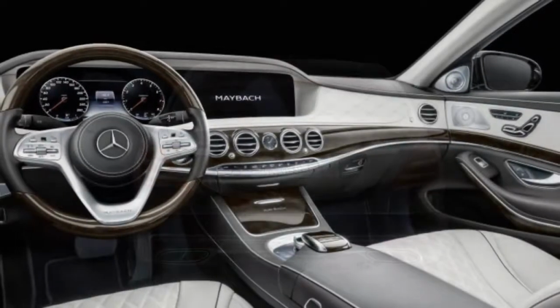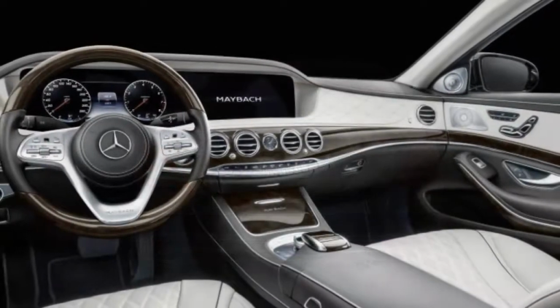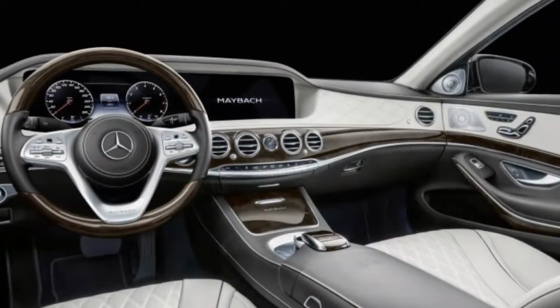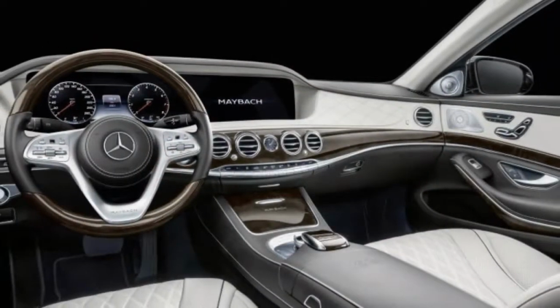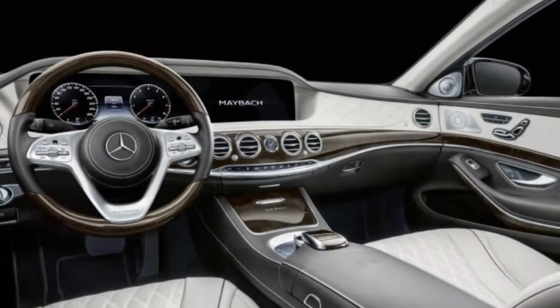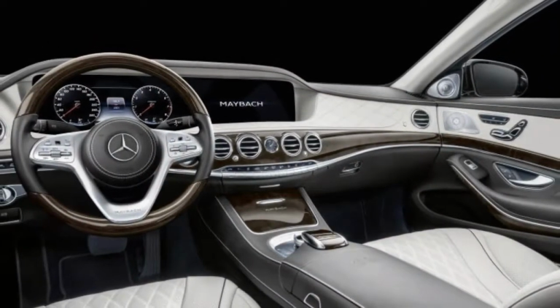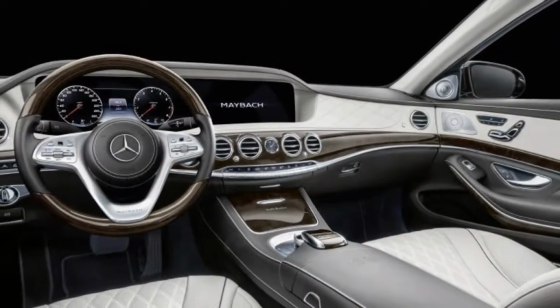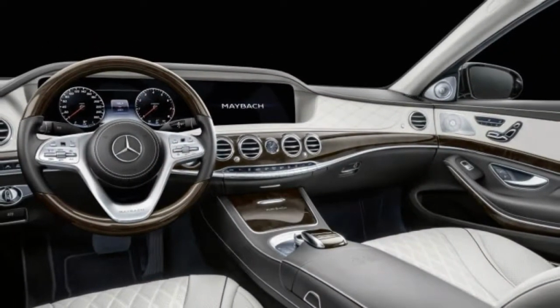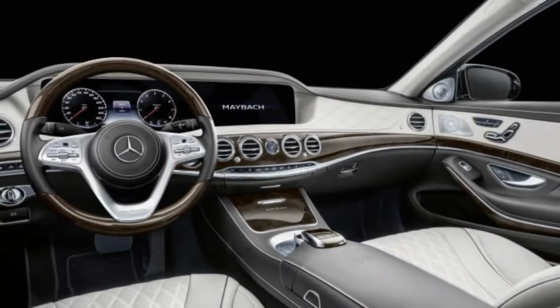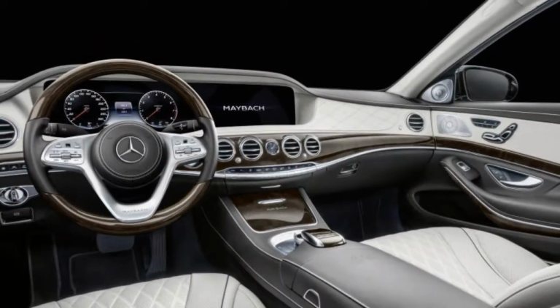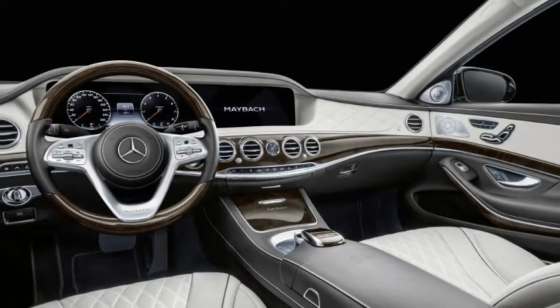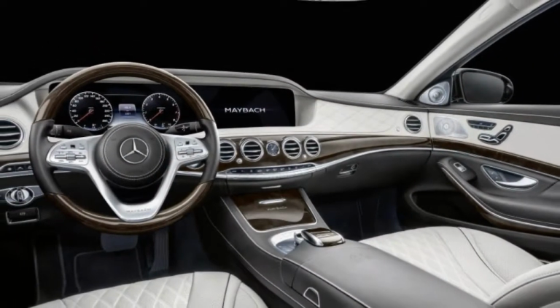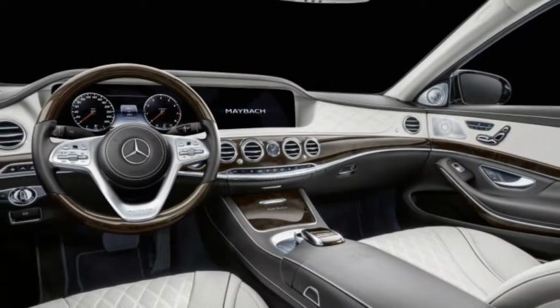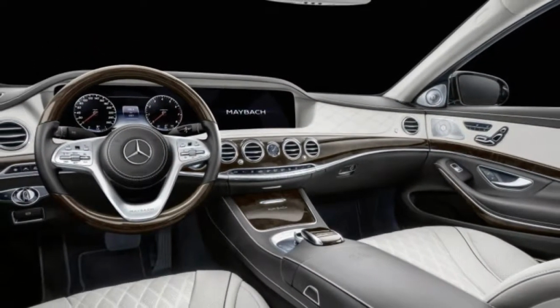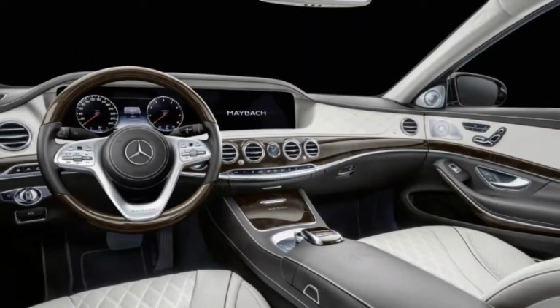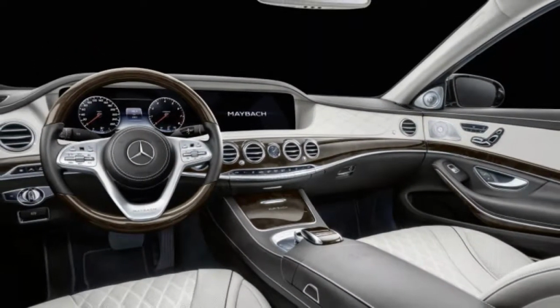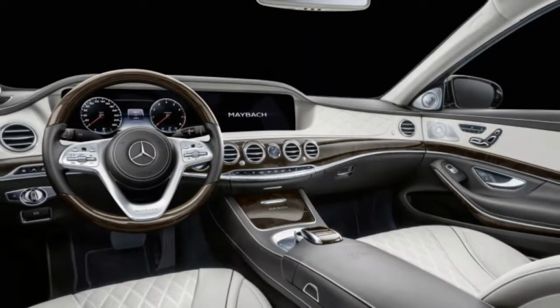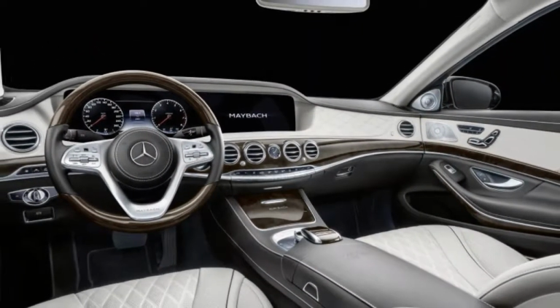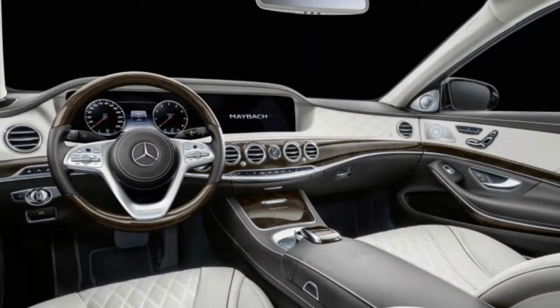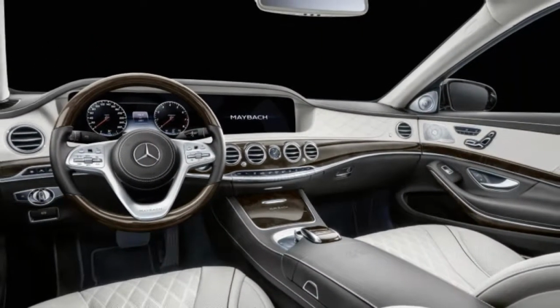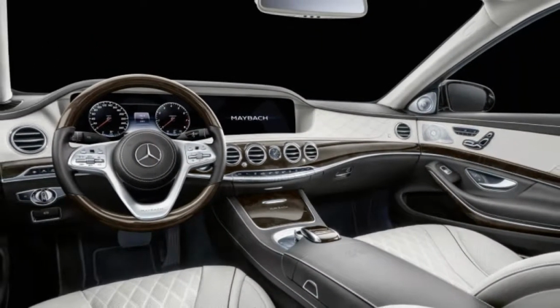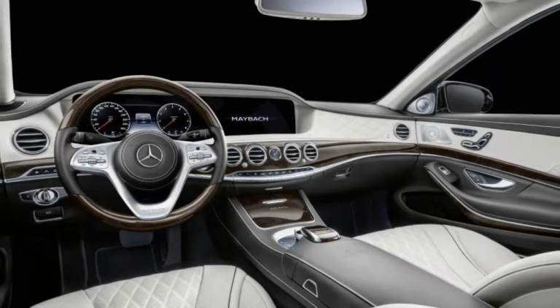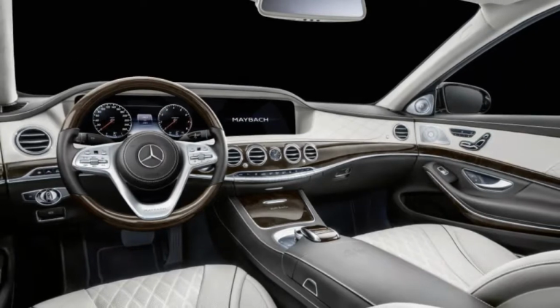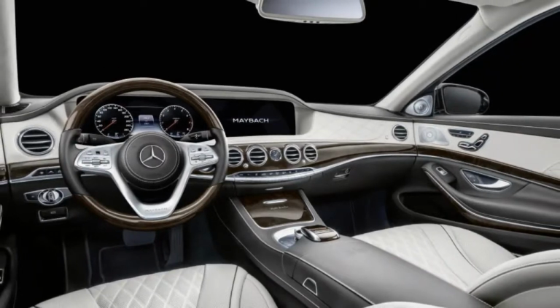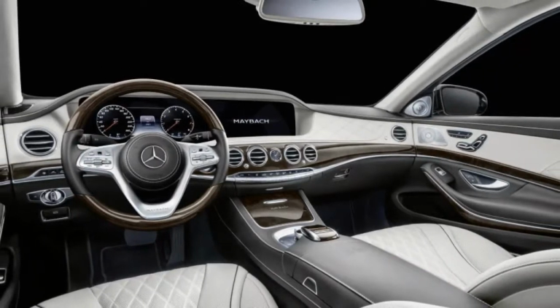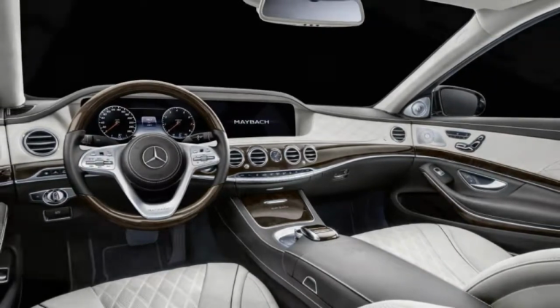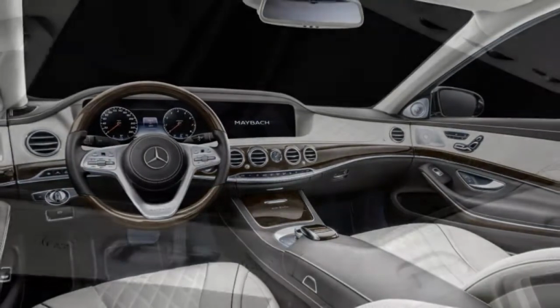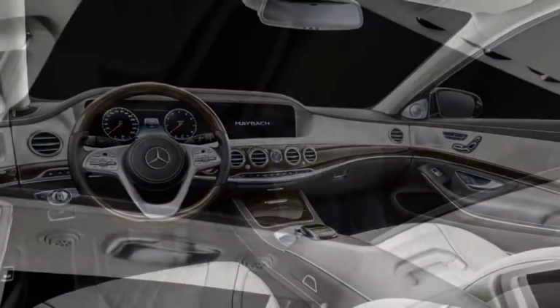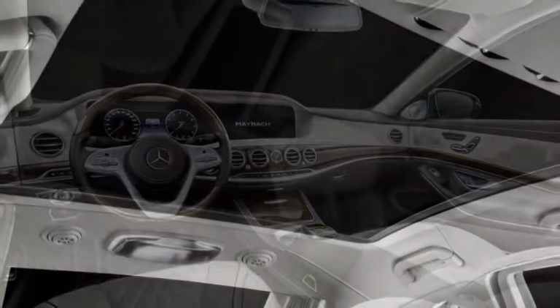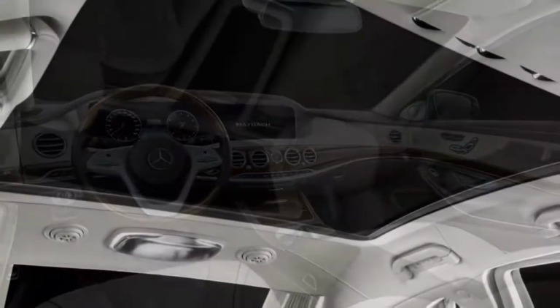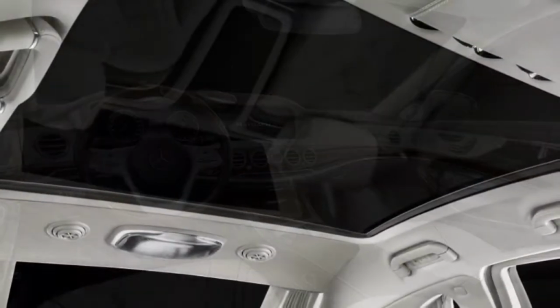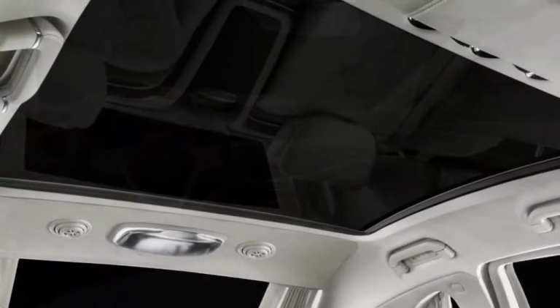This week, the German automaker announced the latest version of the car: the Mercedes-Maybach Pullman S650.